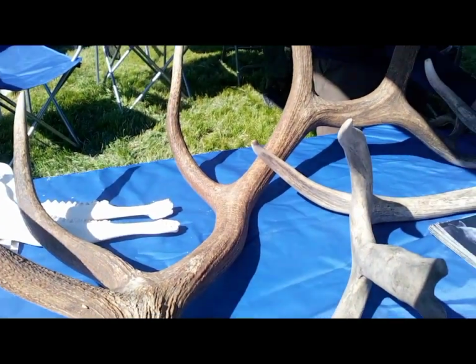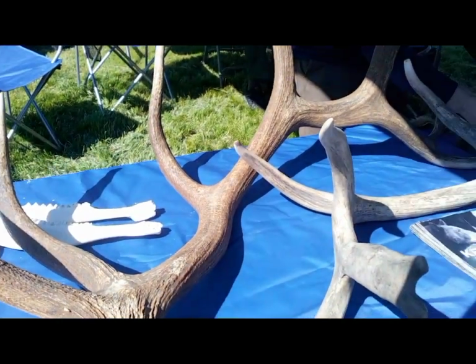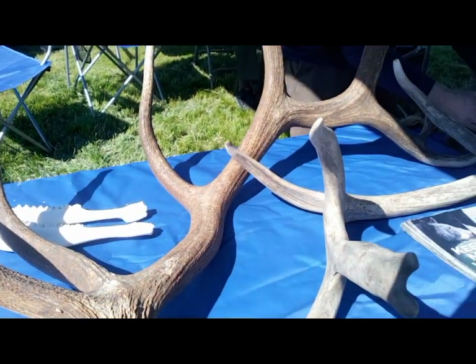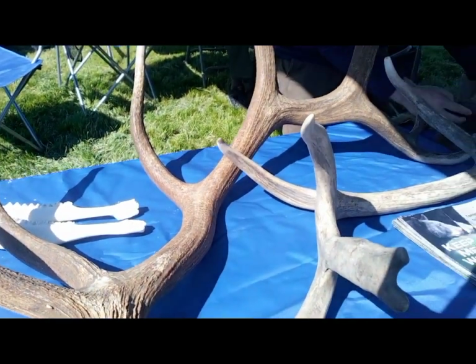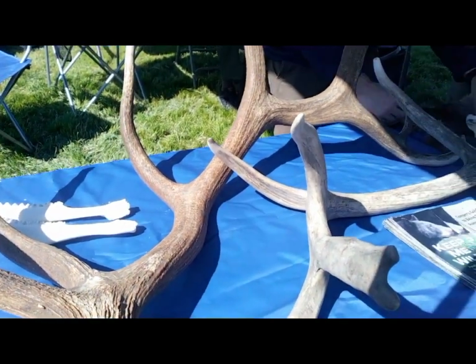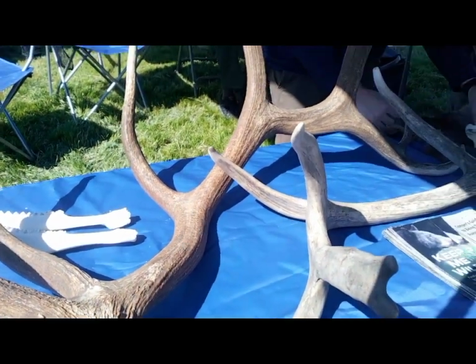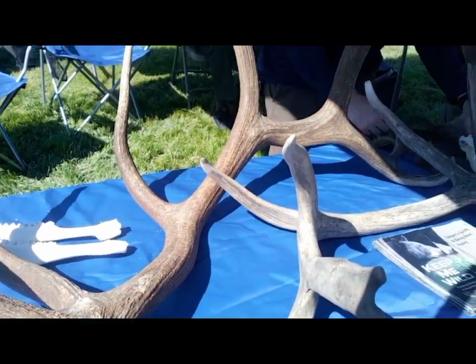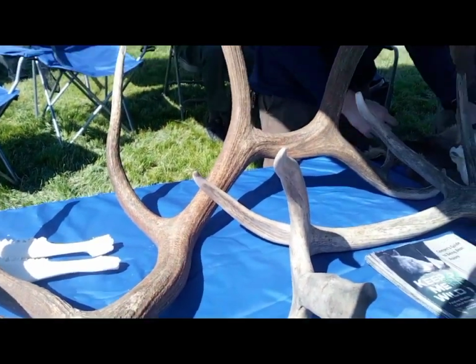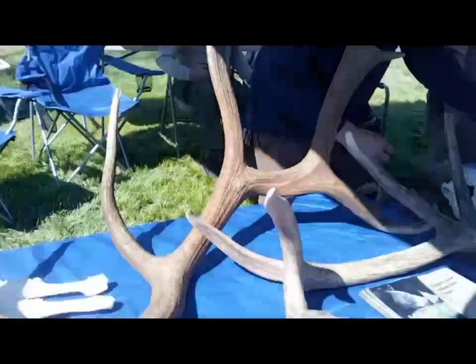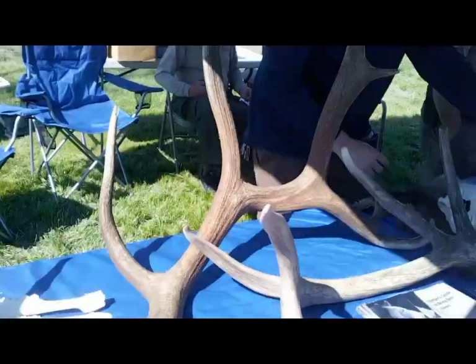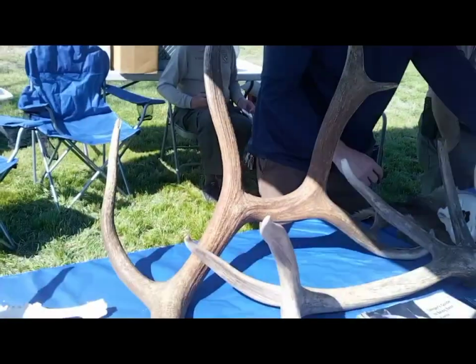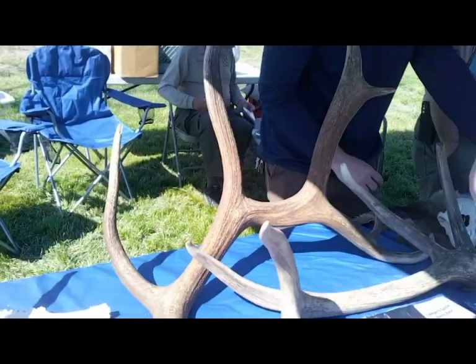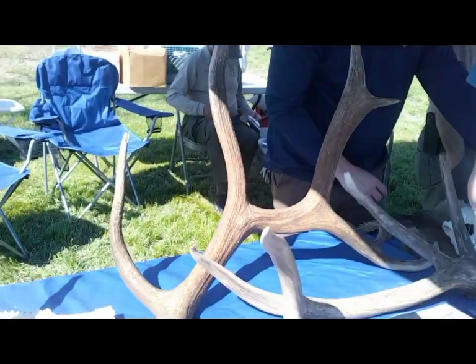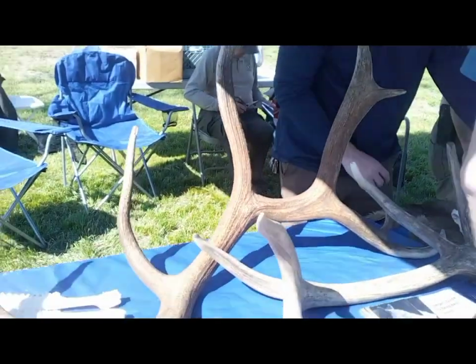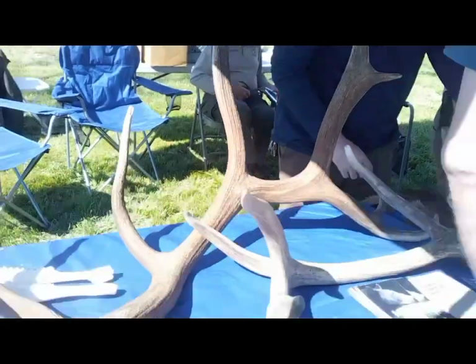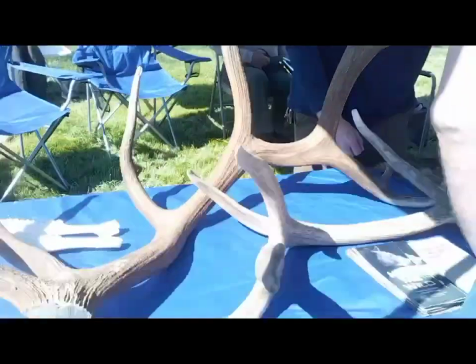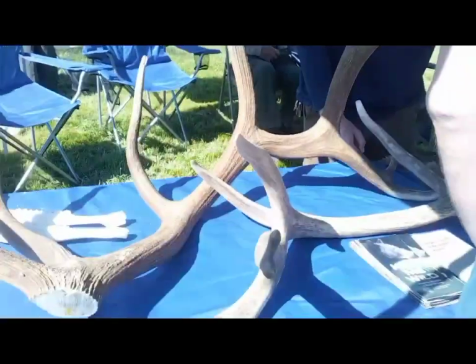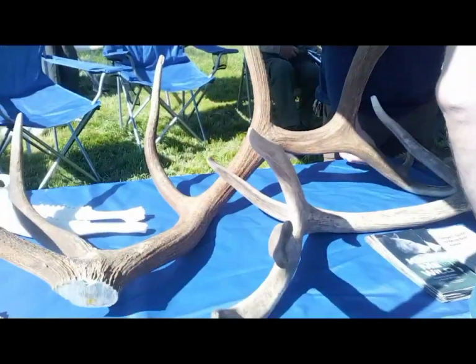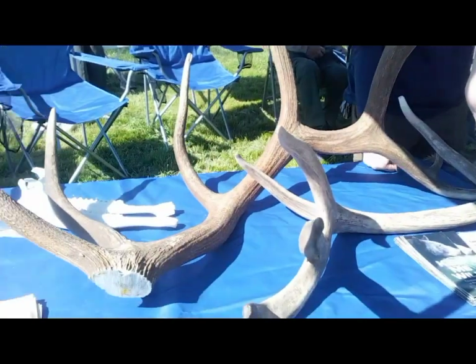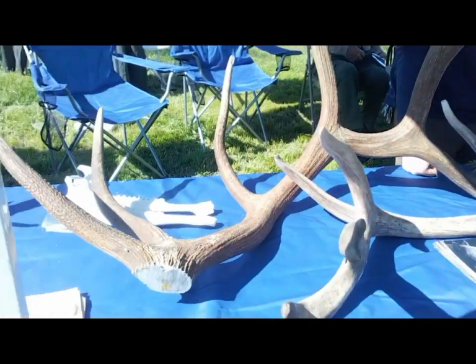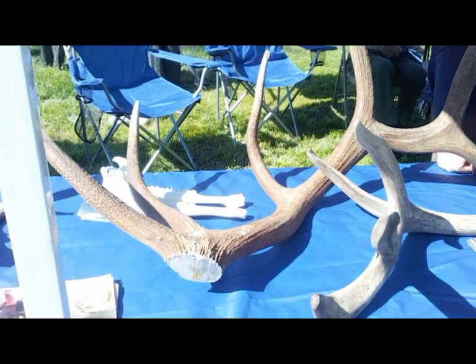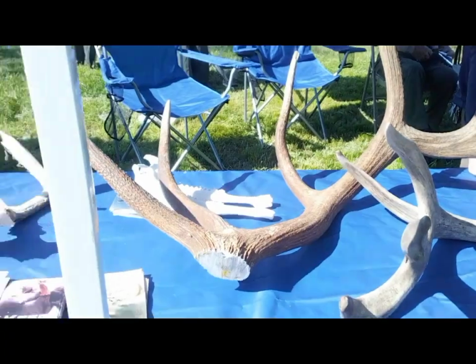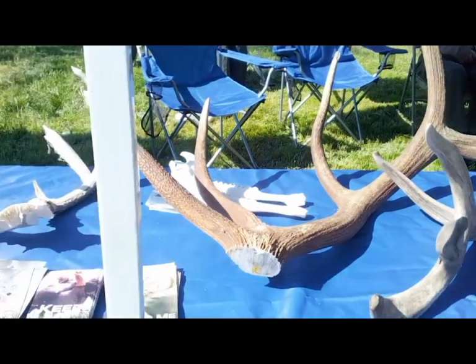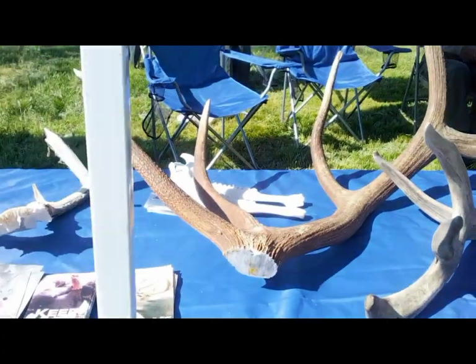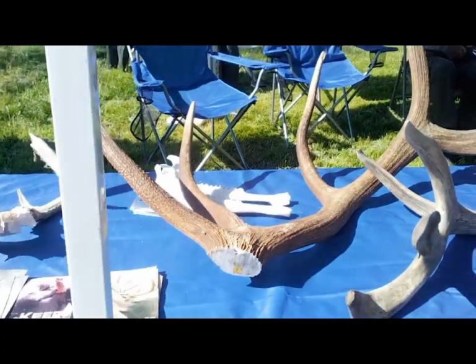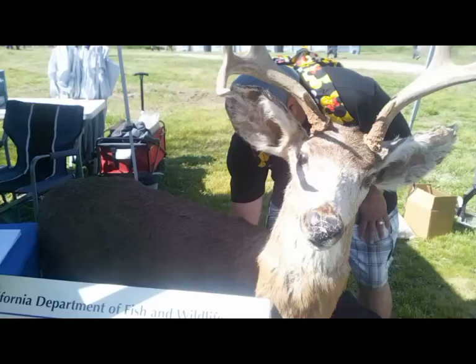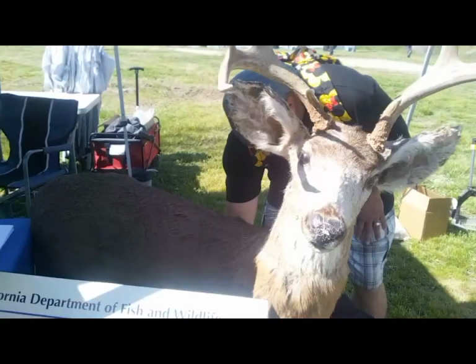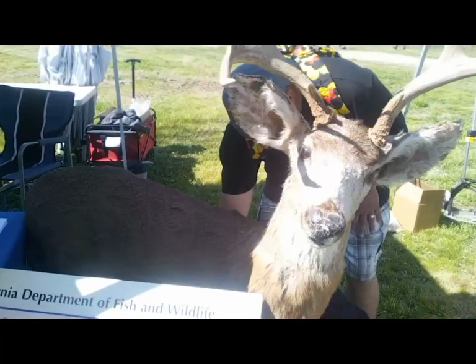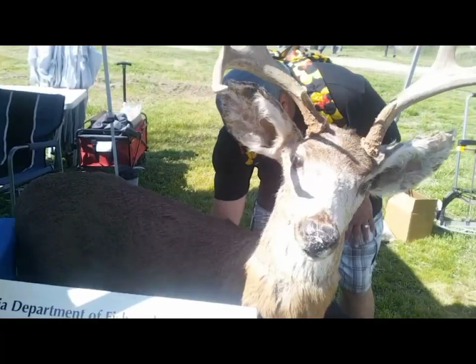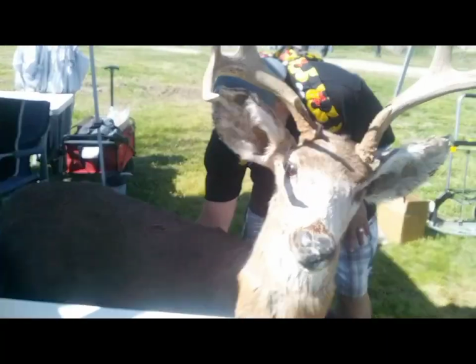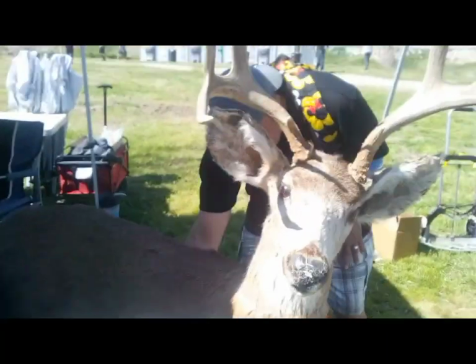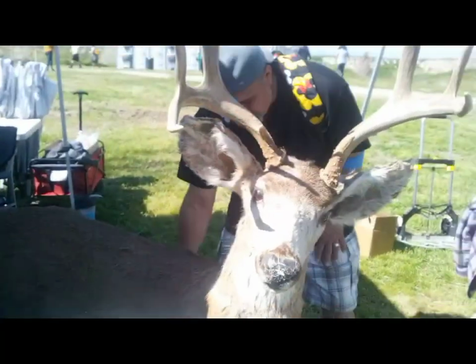It's typically bigger than a mountain lion in weight — a deer.